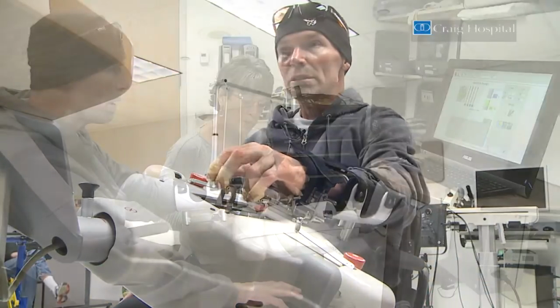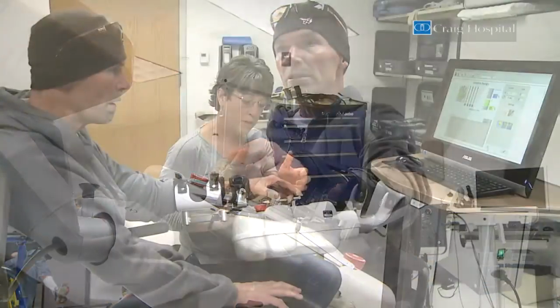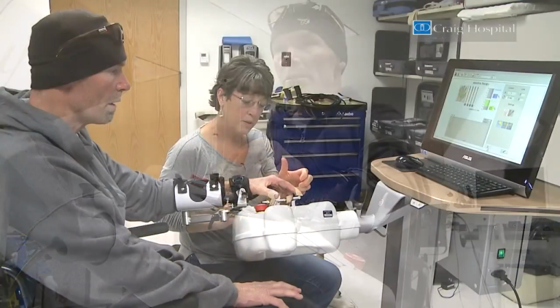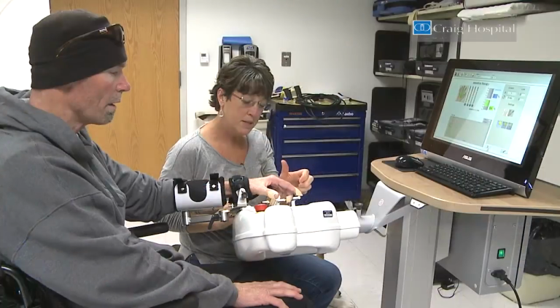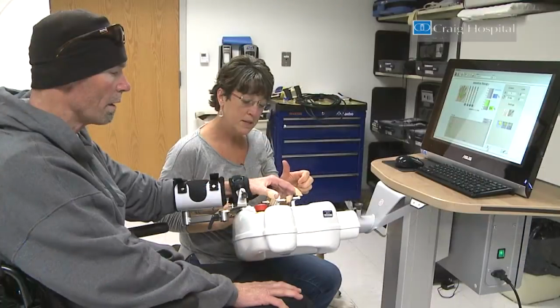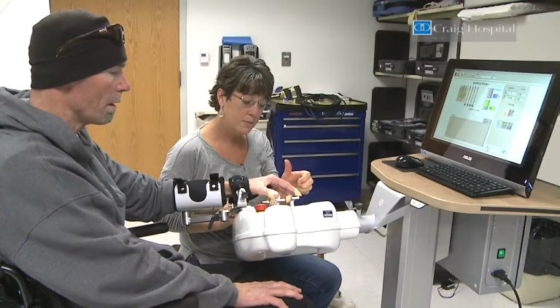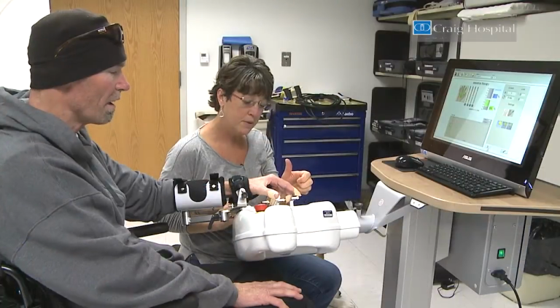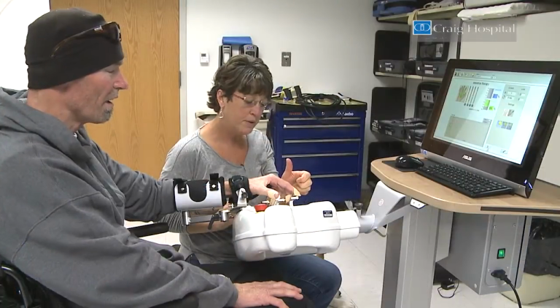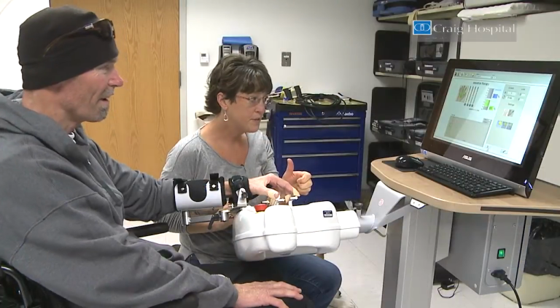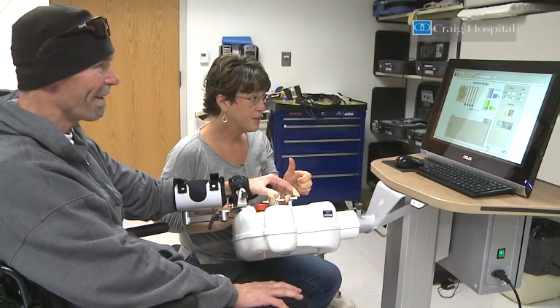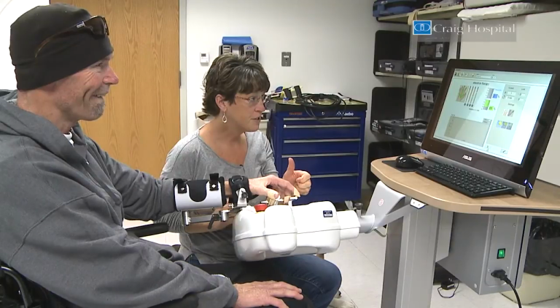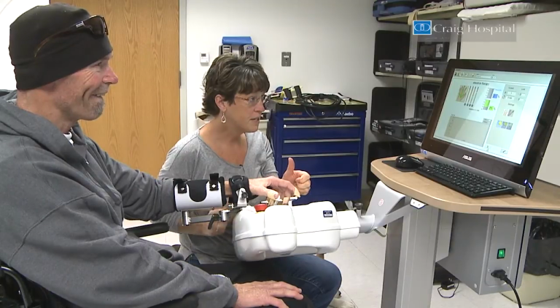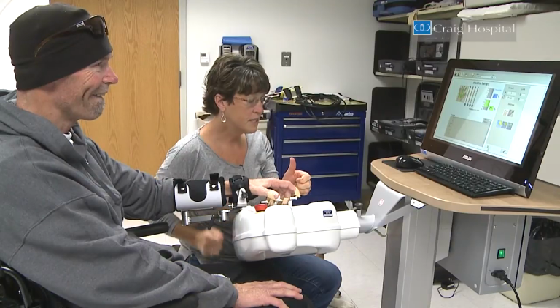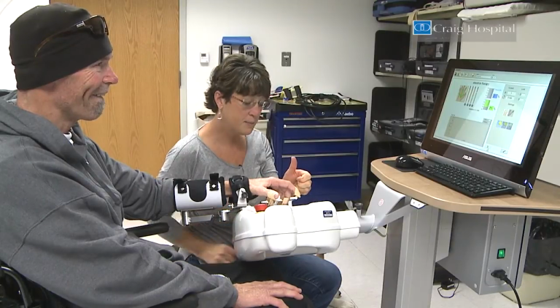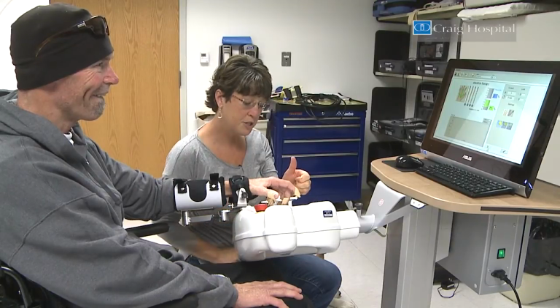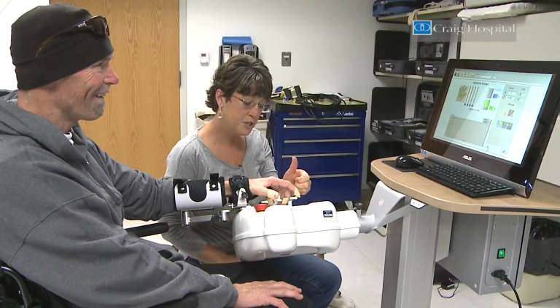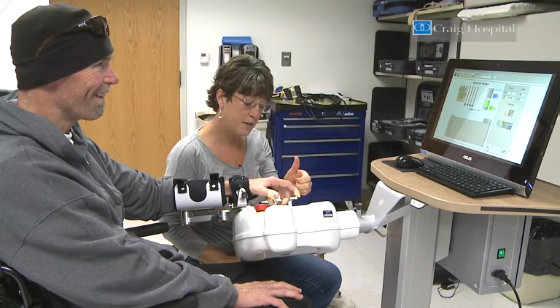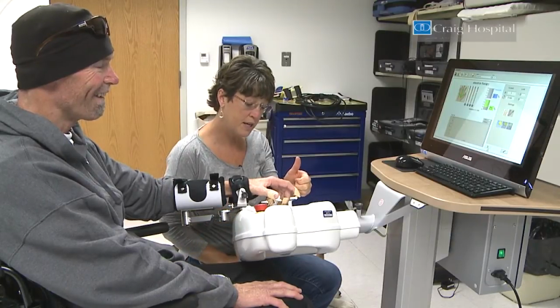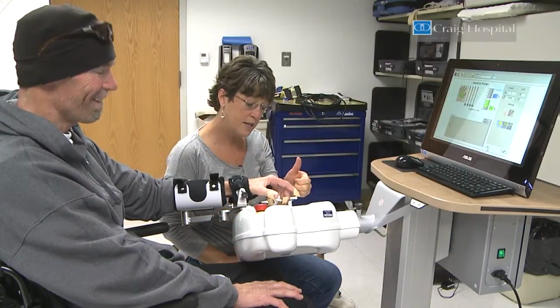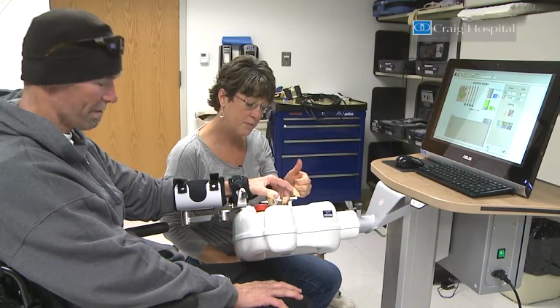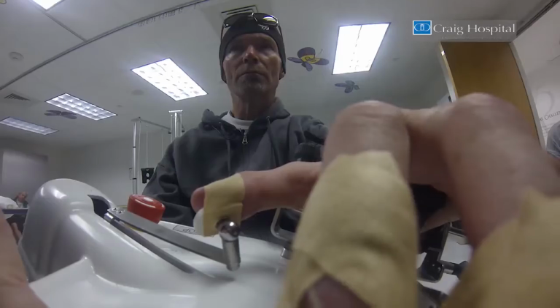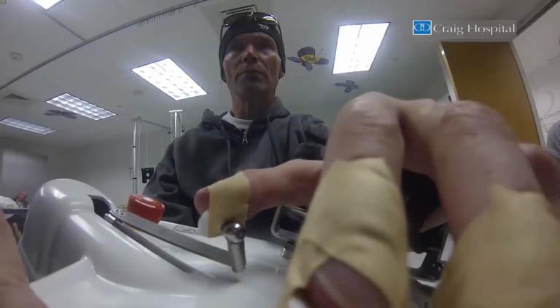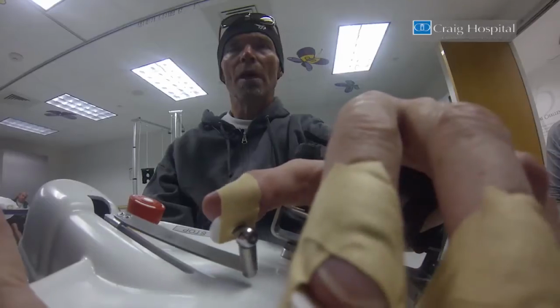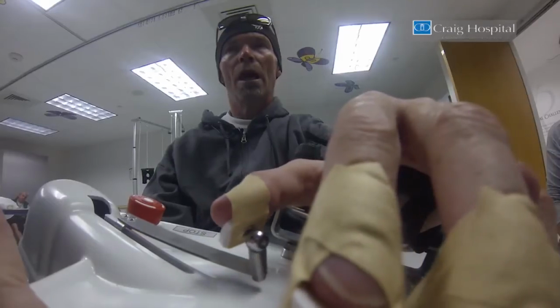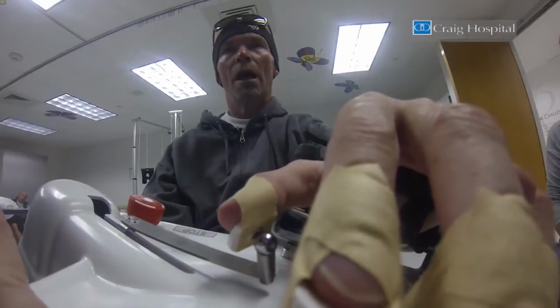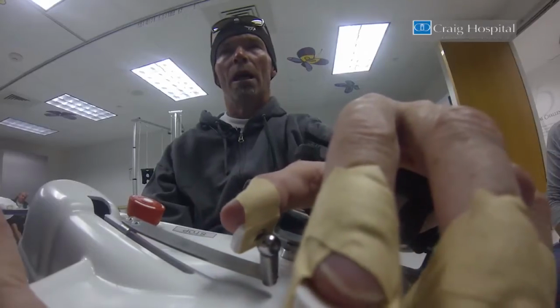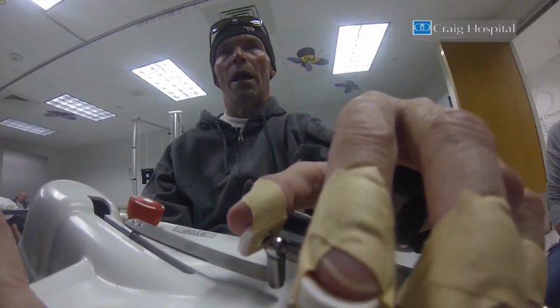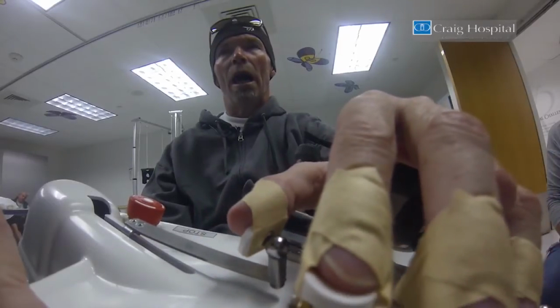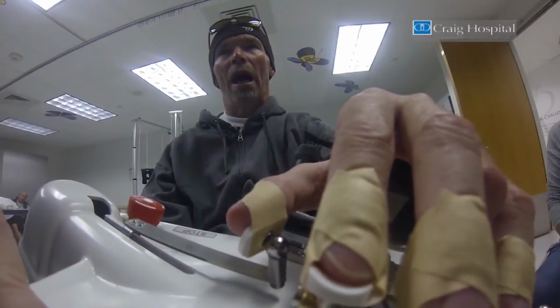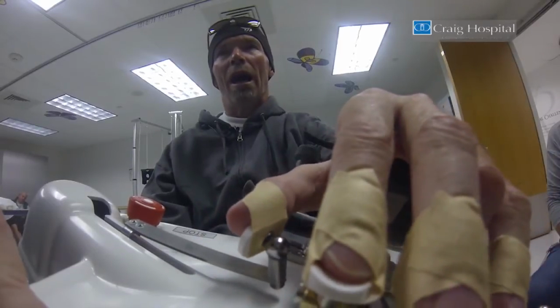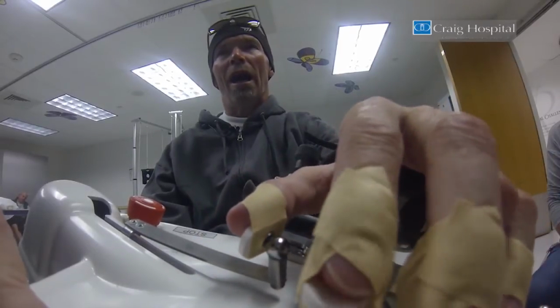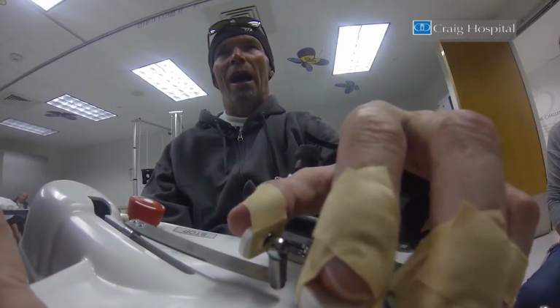Pull those fingers in as much as you can — pull, pull, pull.